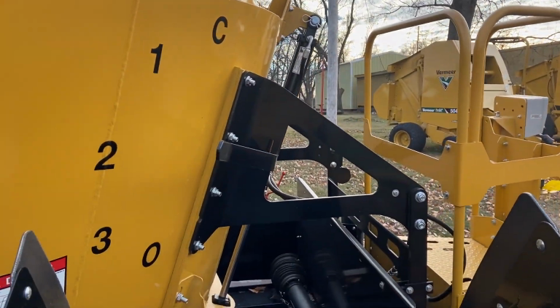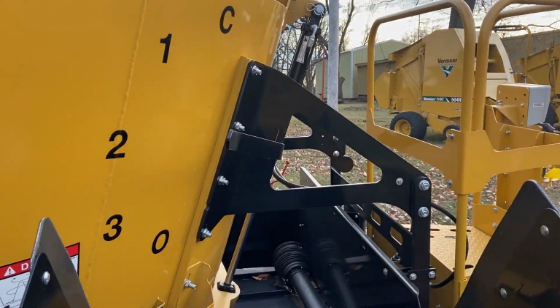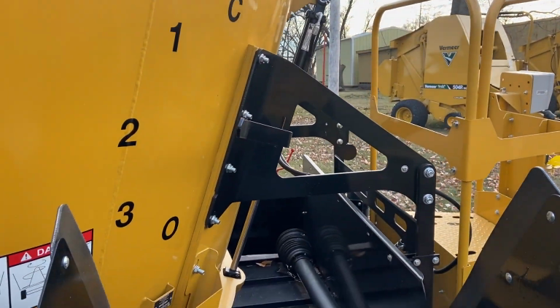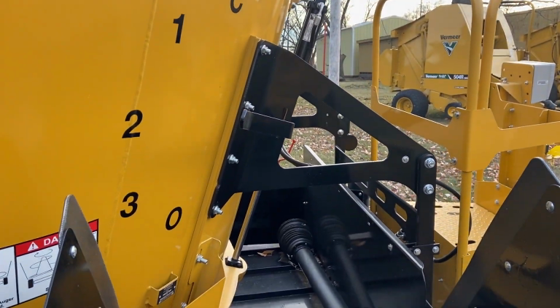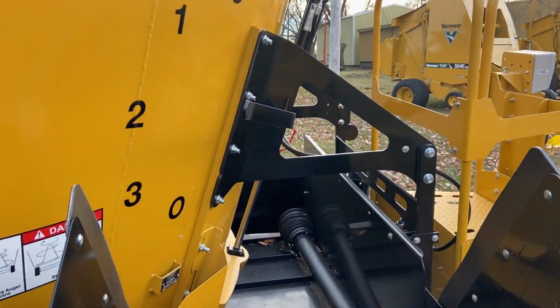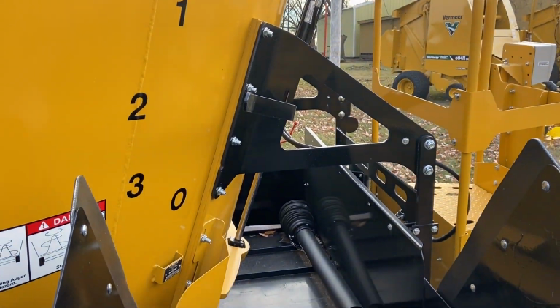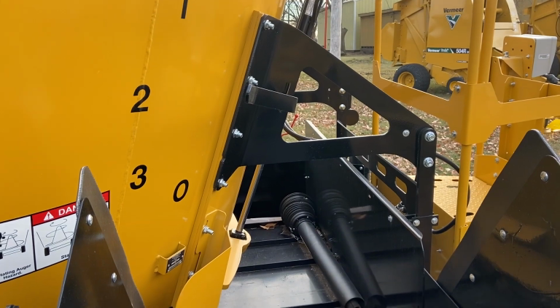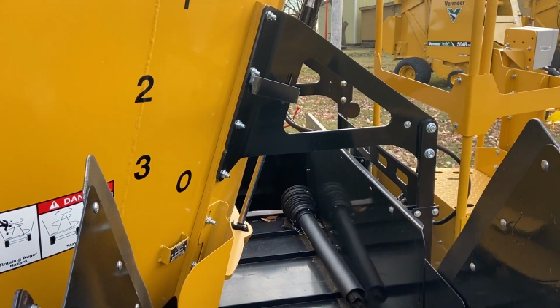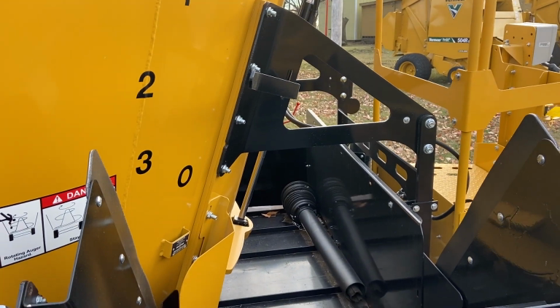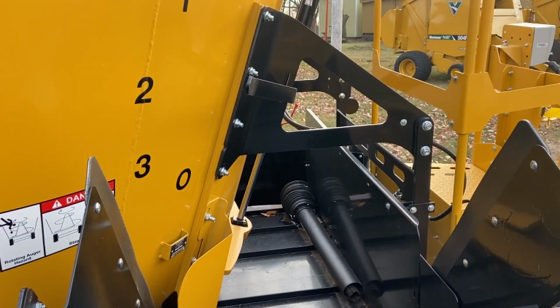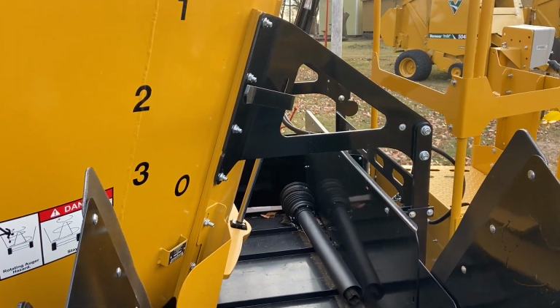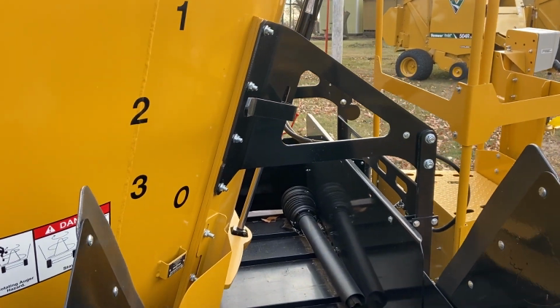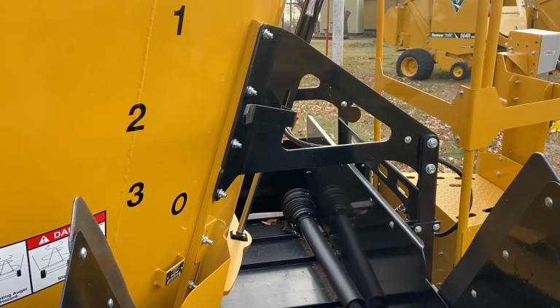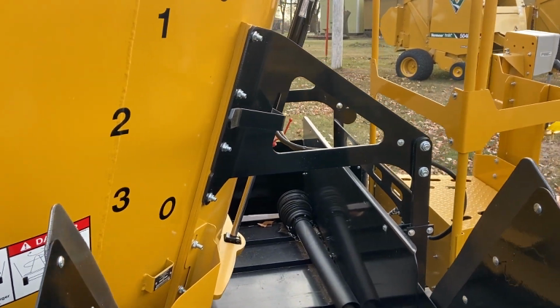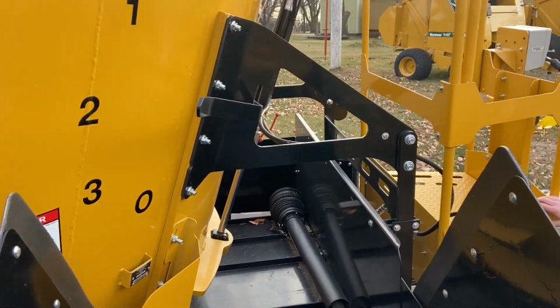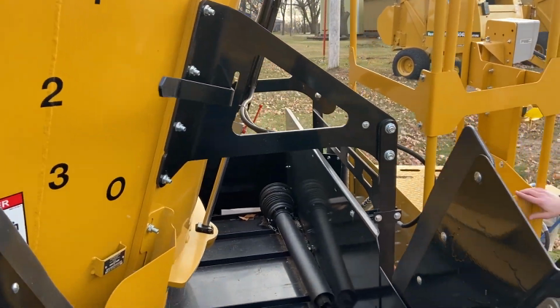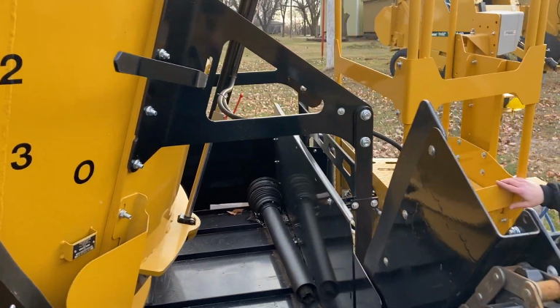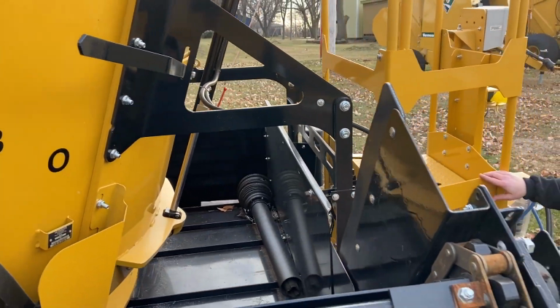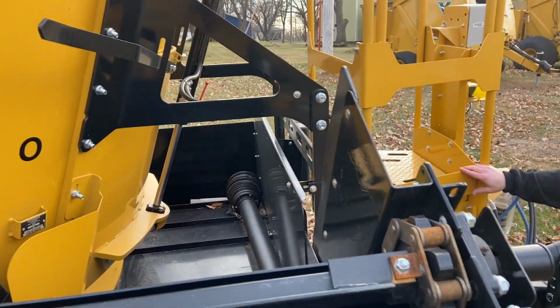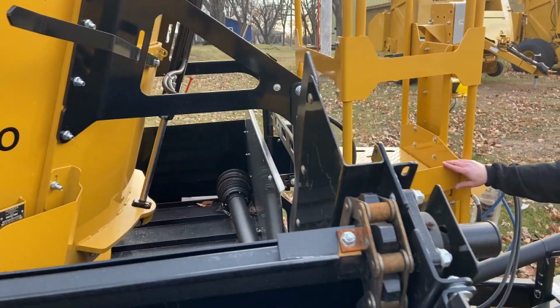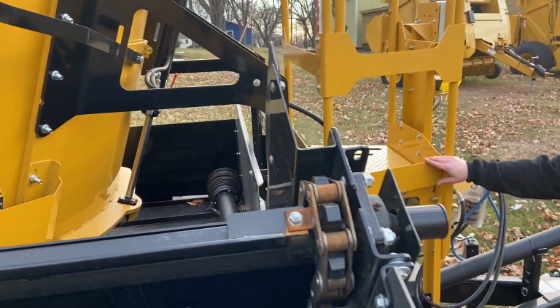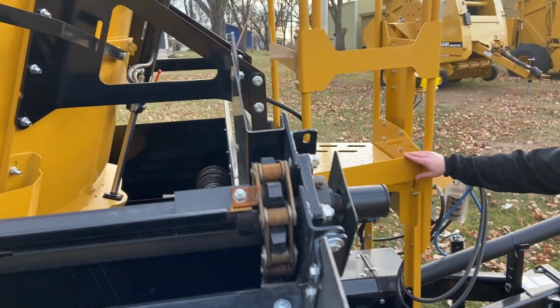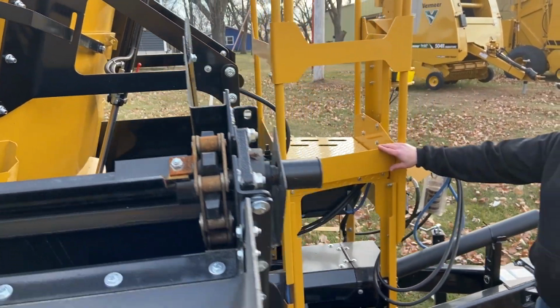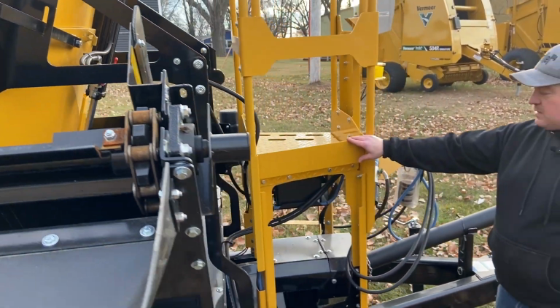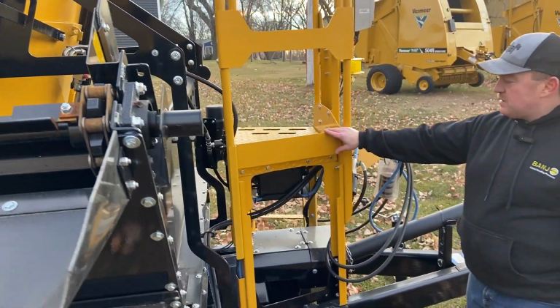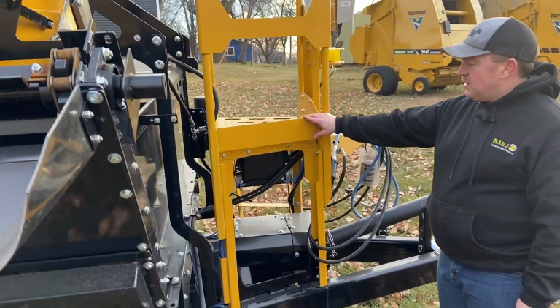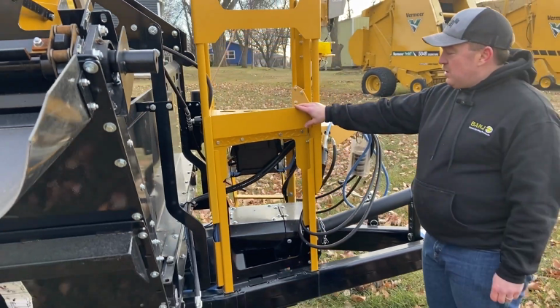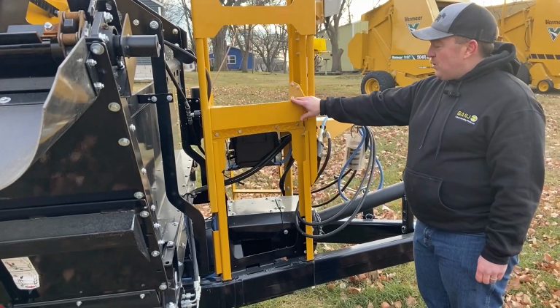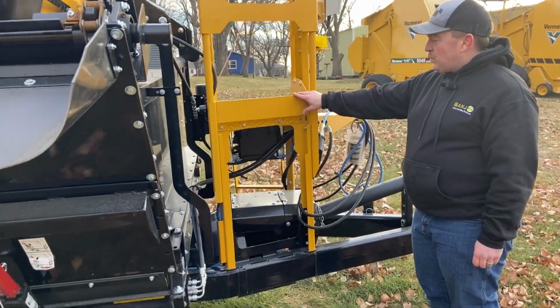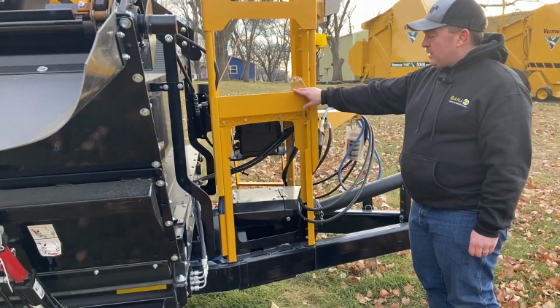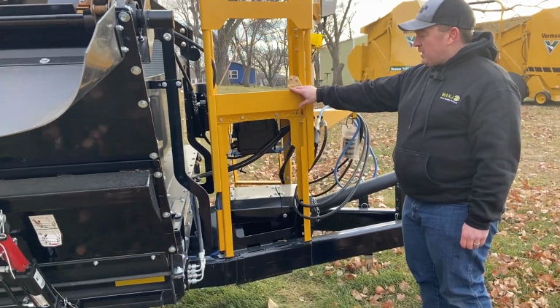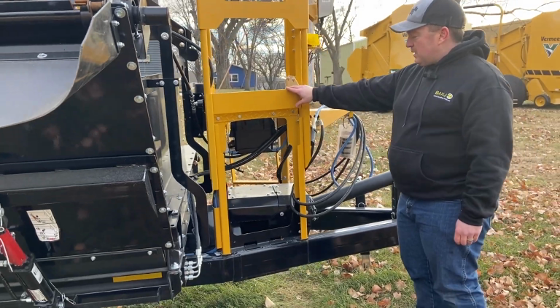There's a very nice, safe platform so you can go up and inspect and make sure everything is working correctly.